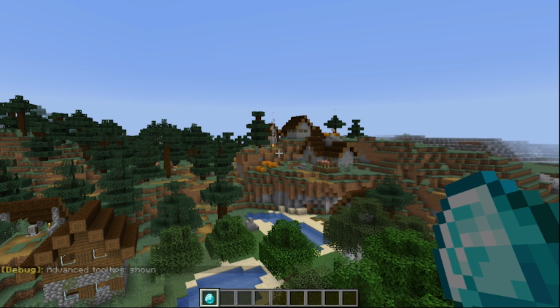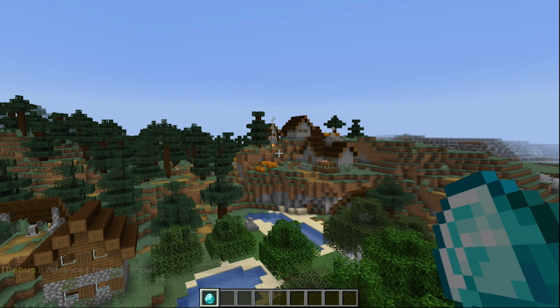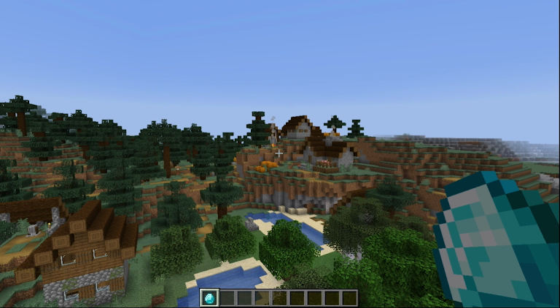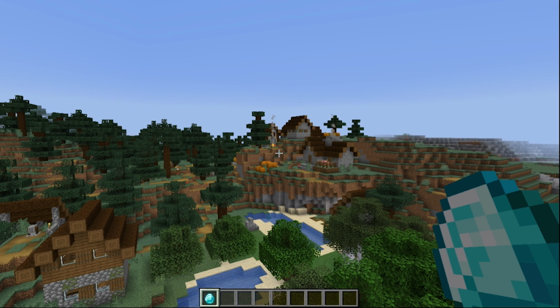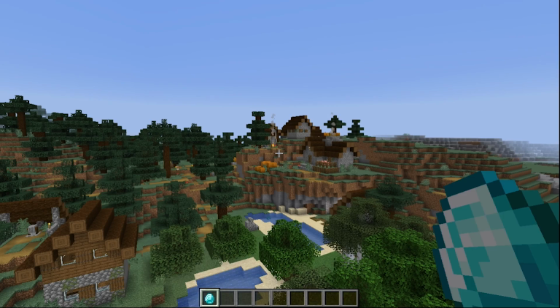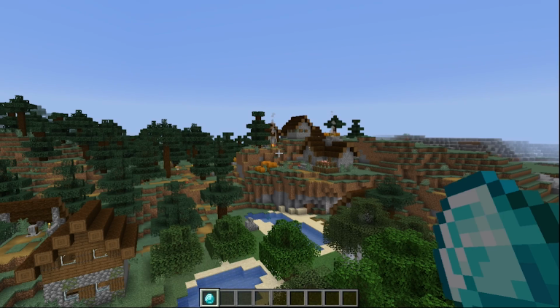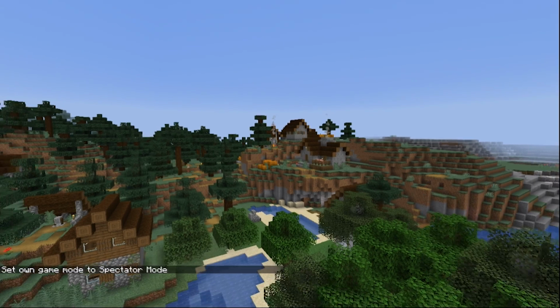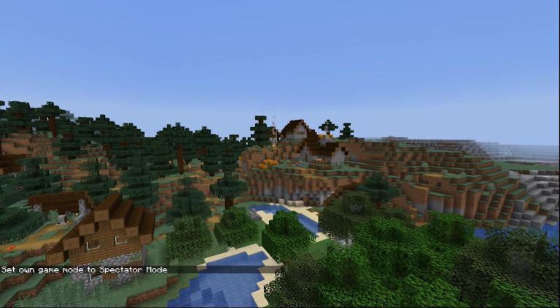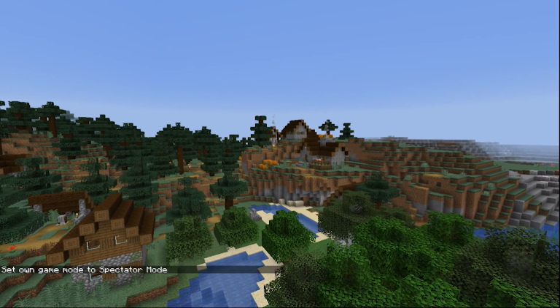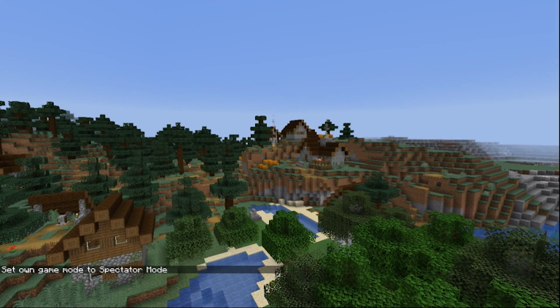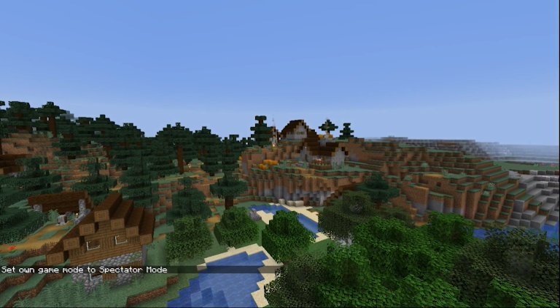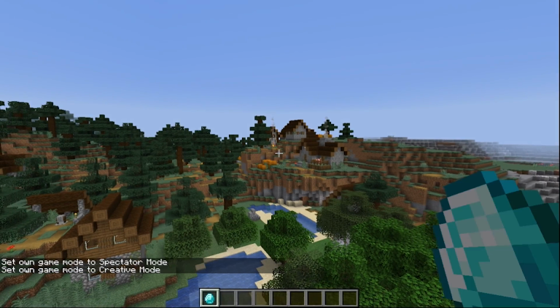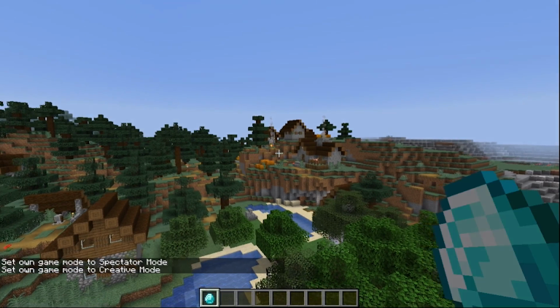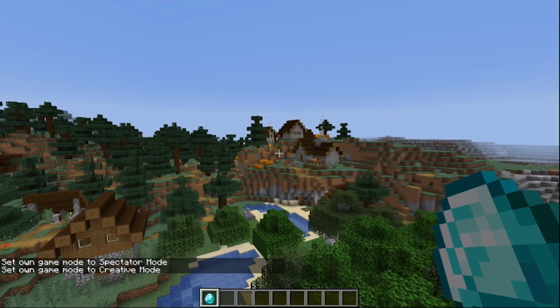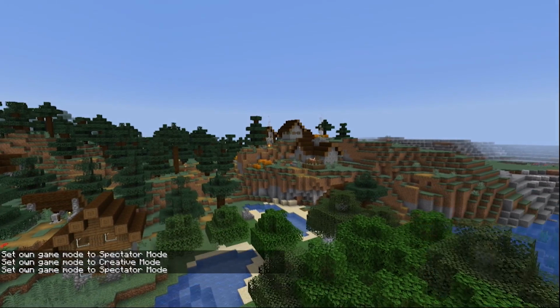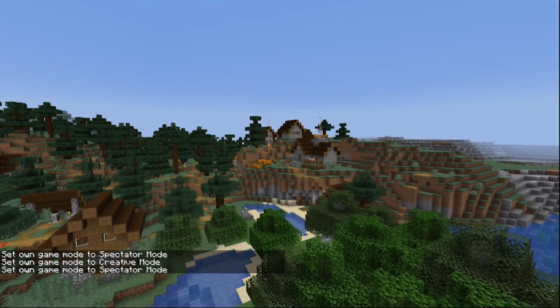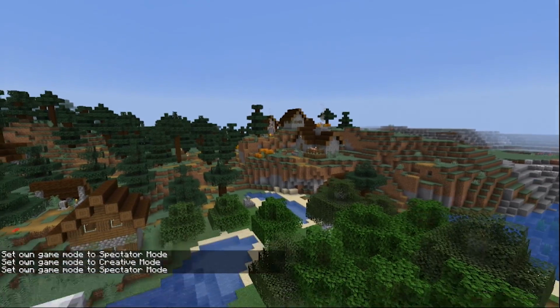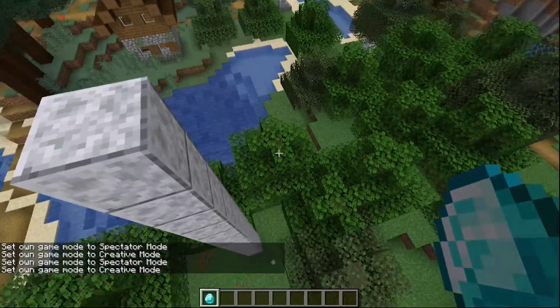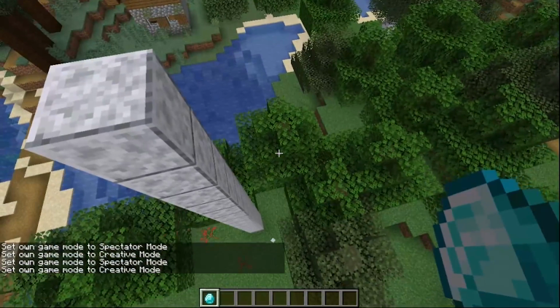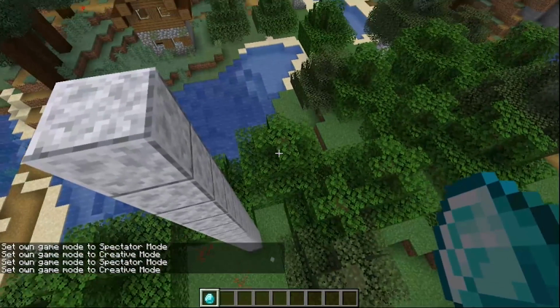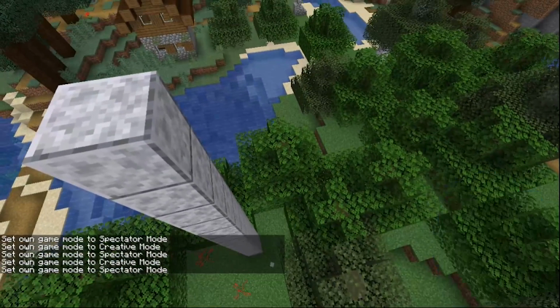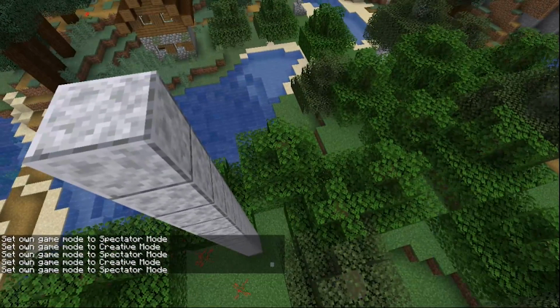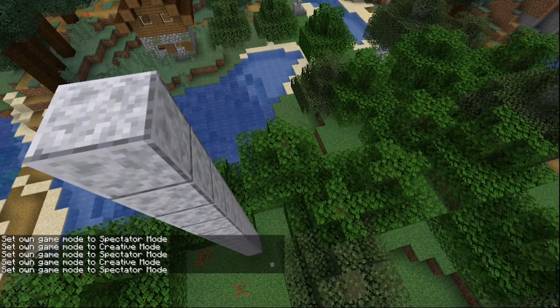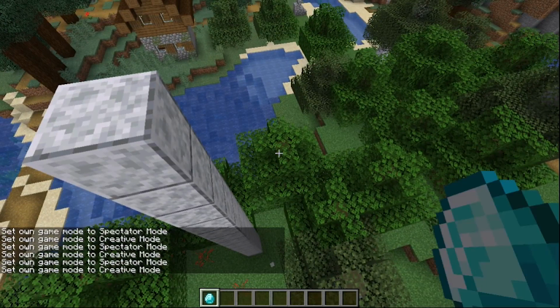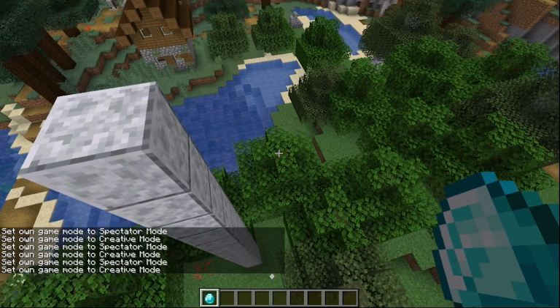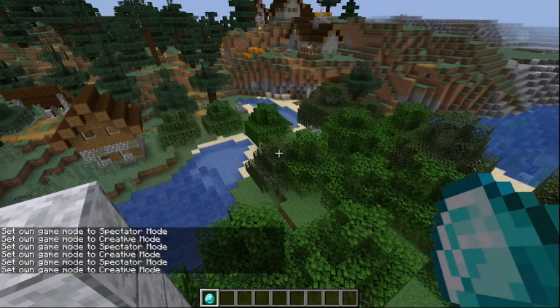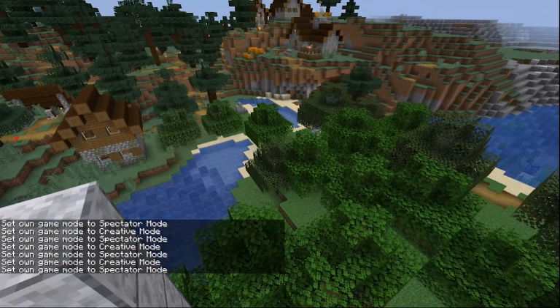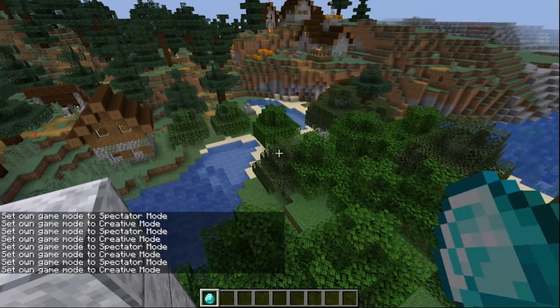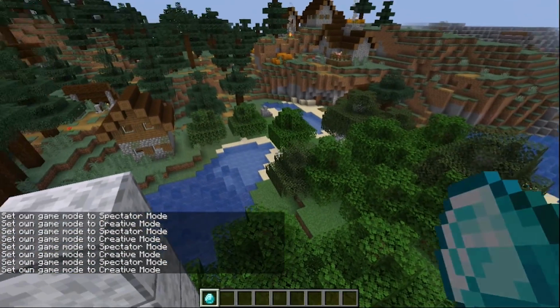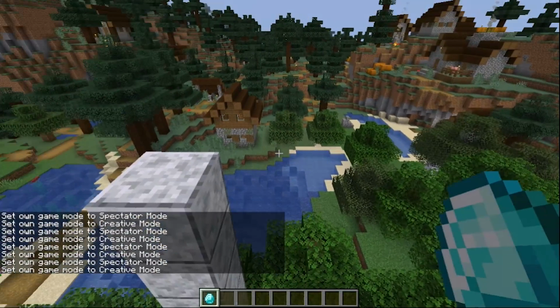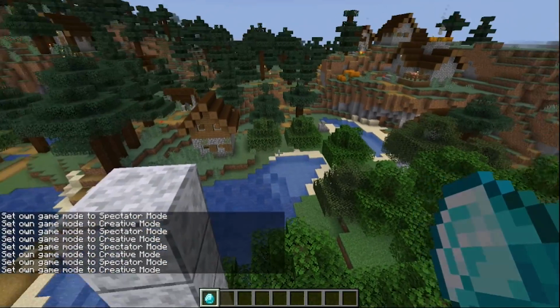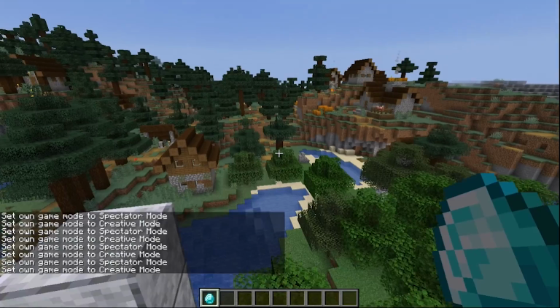If you want to go into creative or spectator mode, you don't actually have to type the slash gamemode command. You can just hit F3 plus N and it will toggle between them.